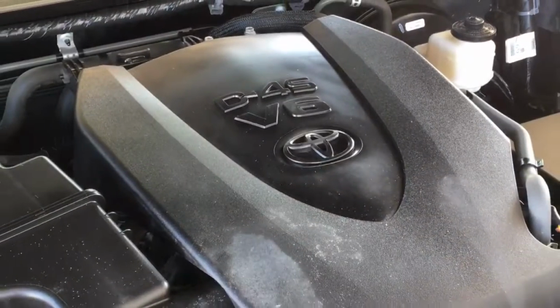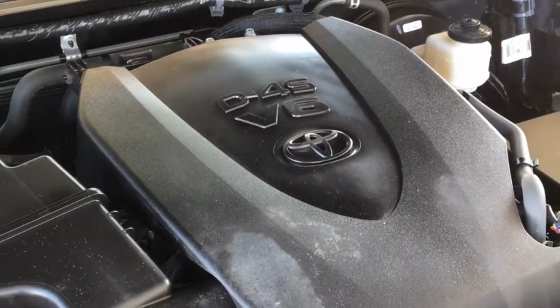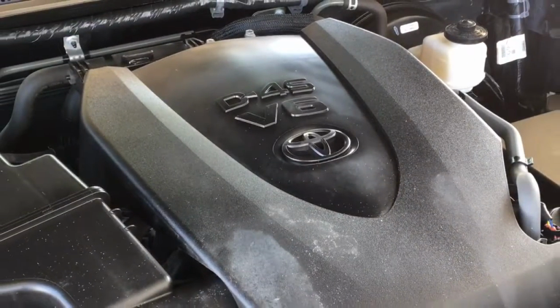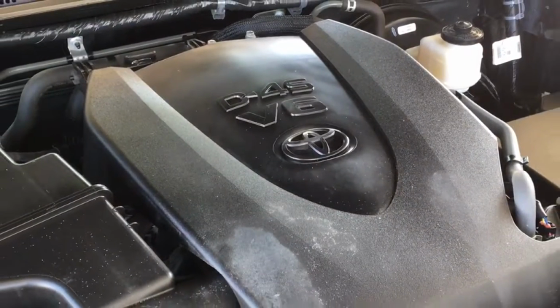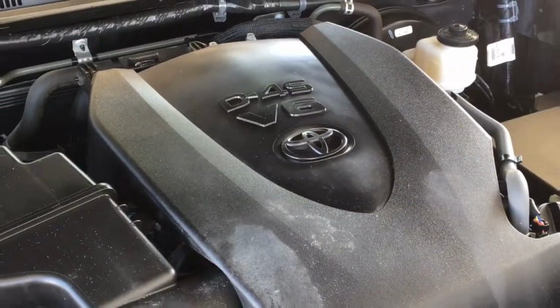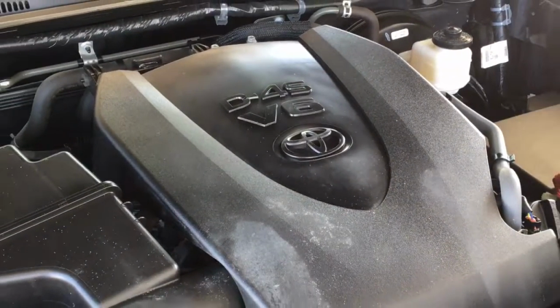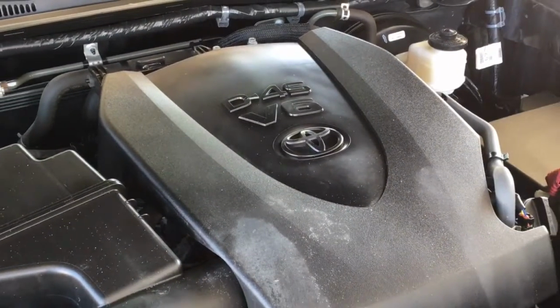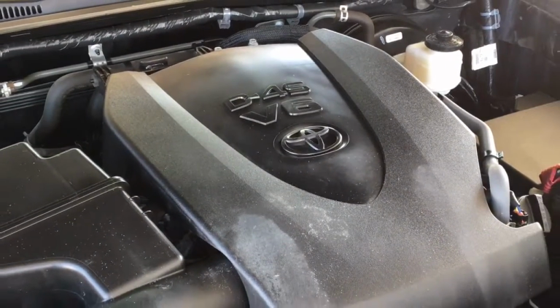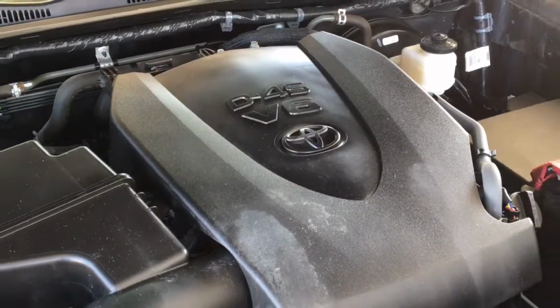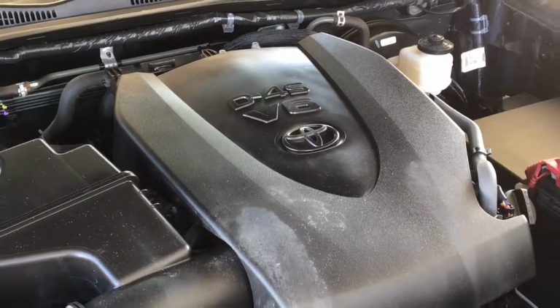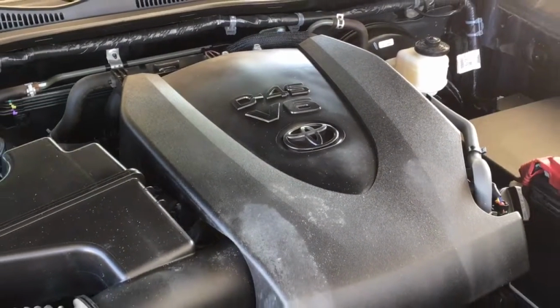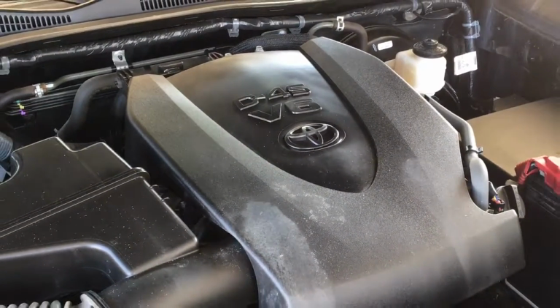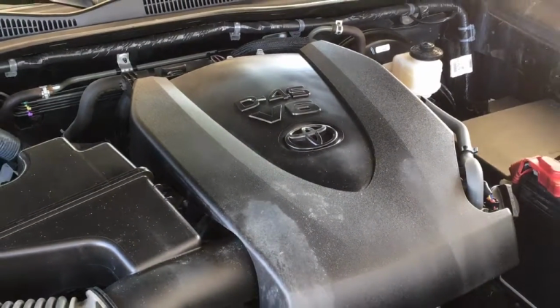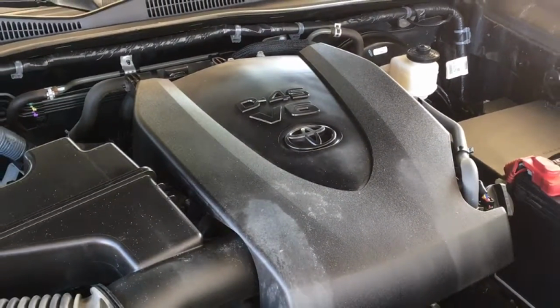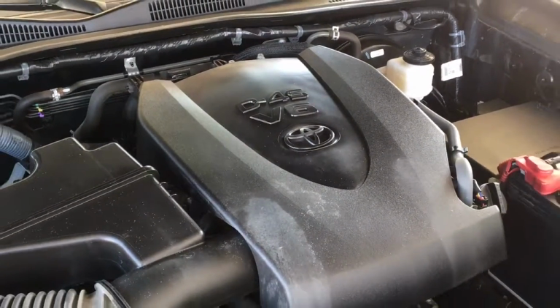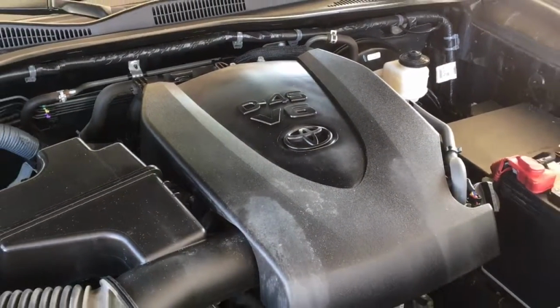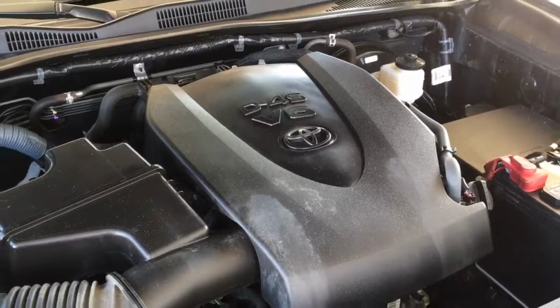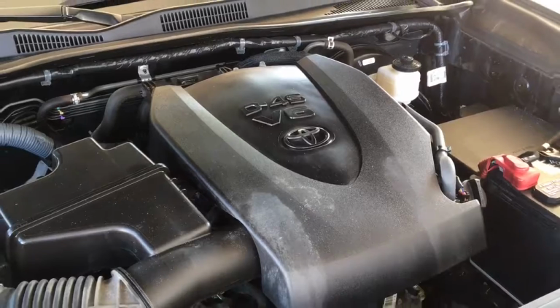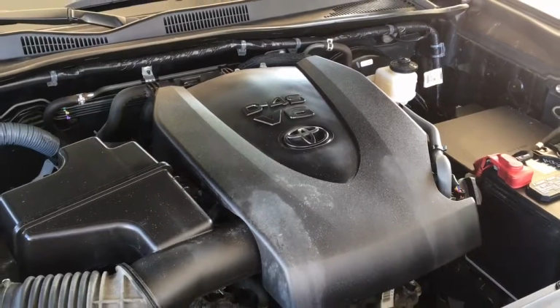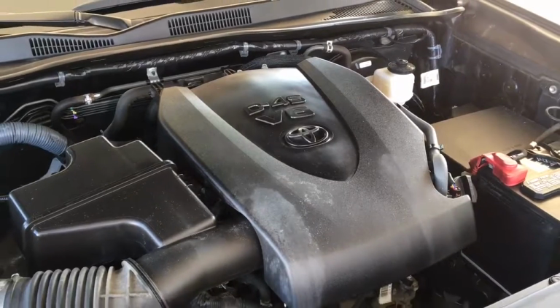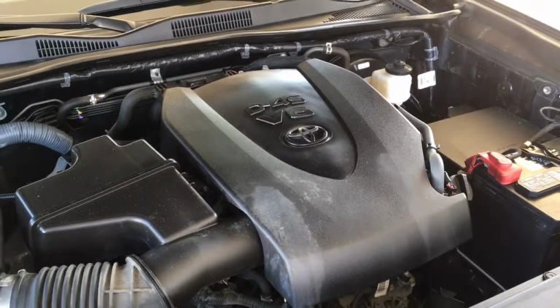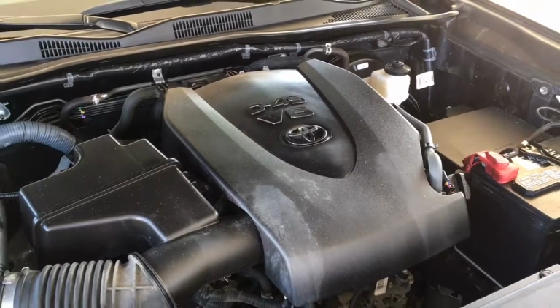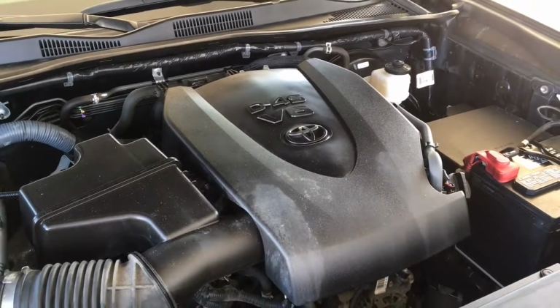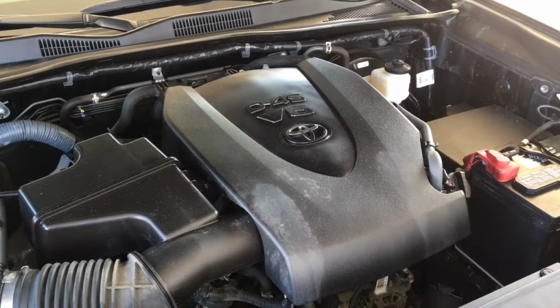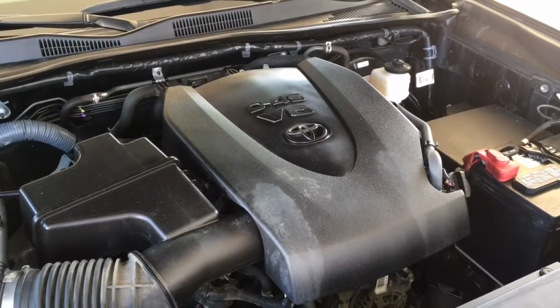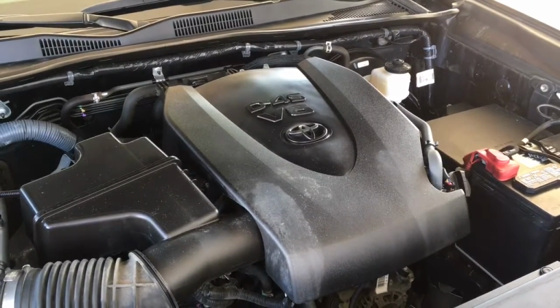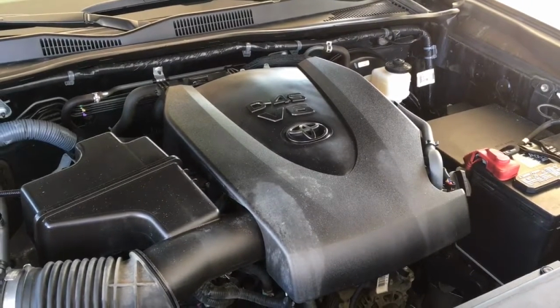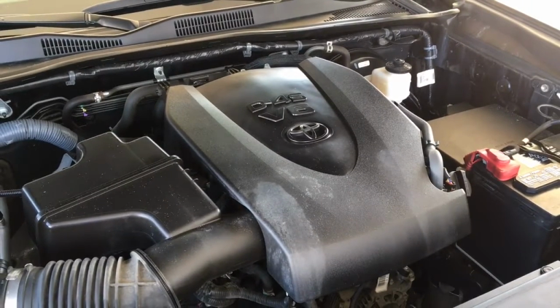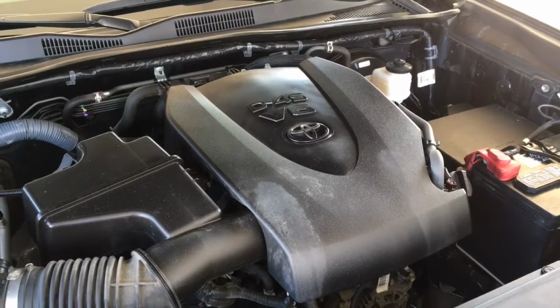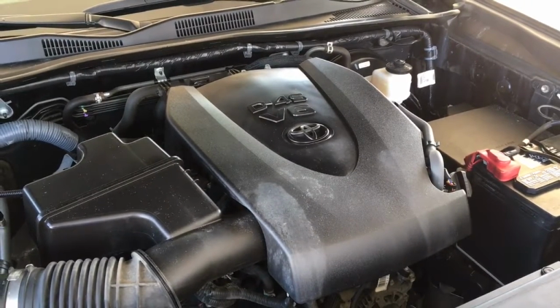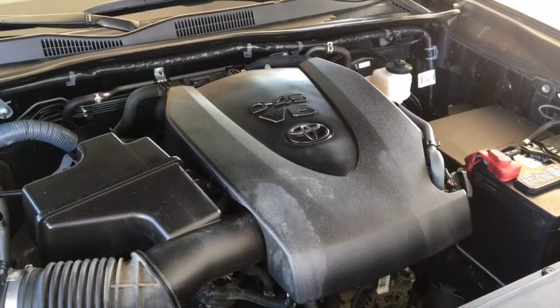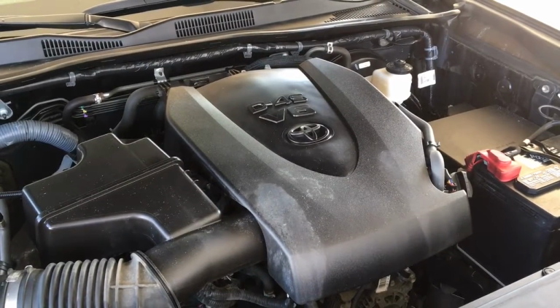The engine compartment is clean, and power comes from a 3.5-litre V6 mated to a 6-speed automatic transmission and four-wheel drive.